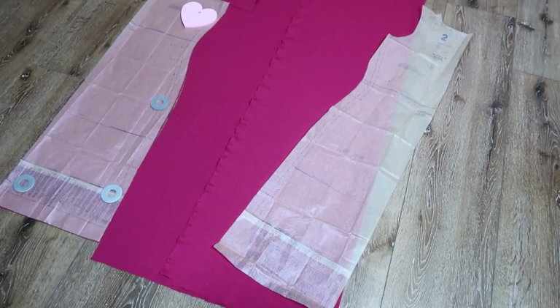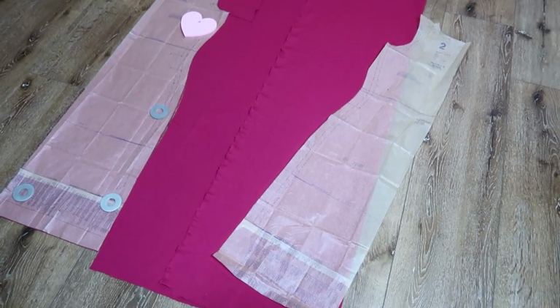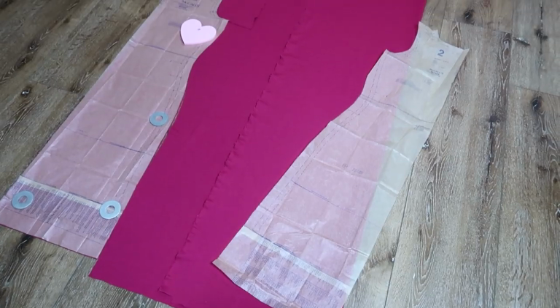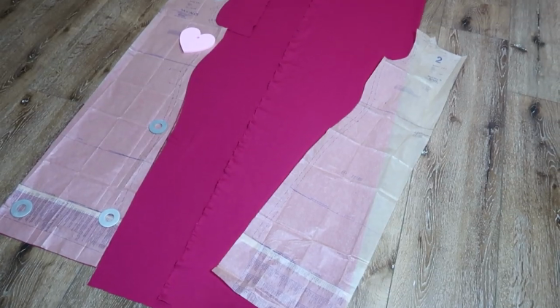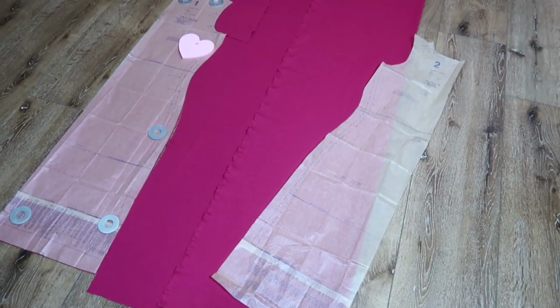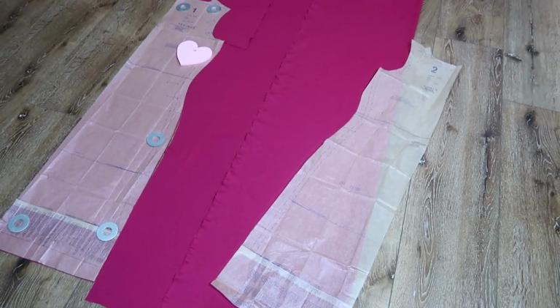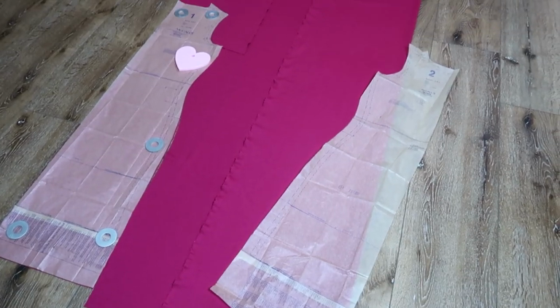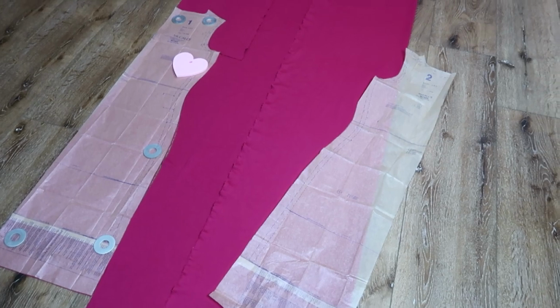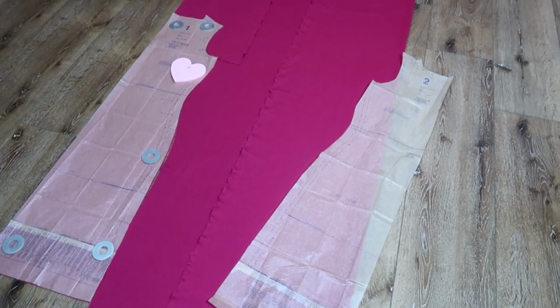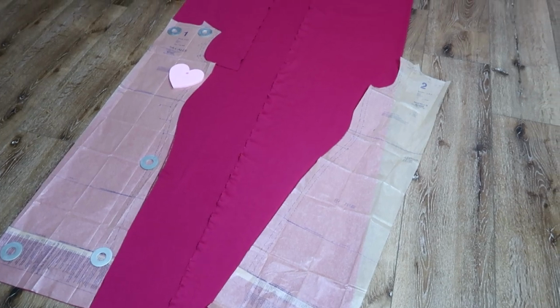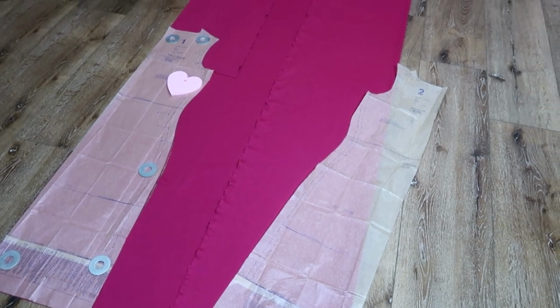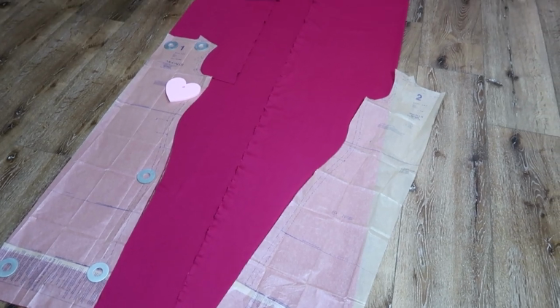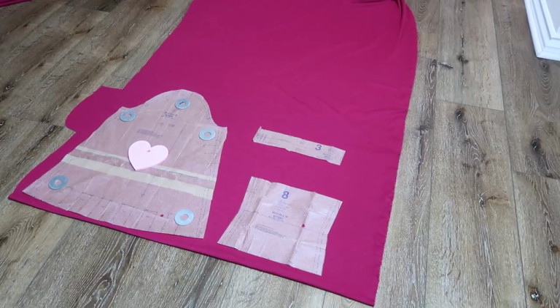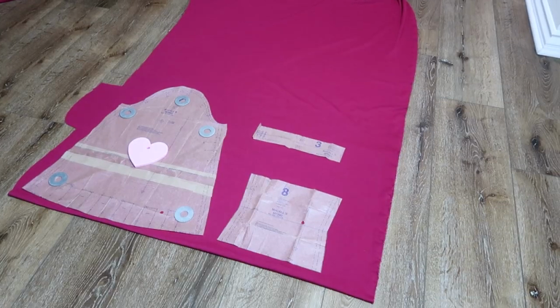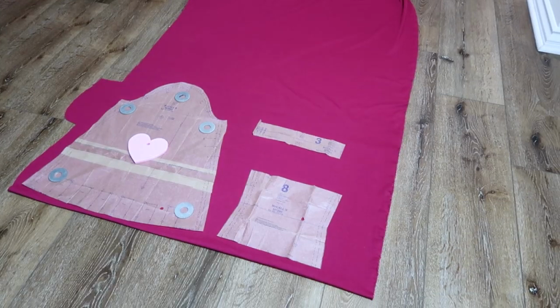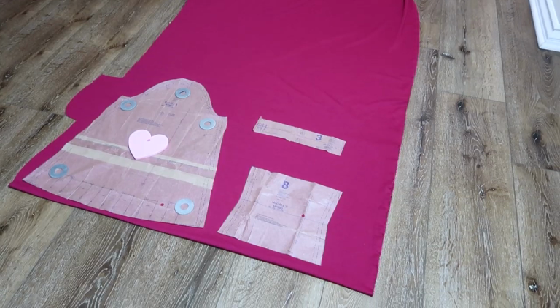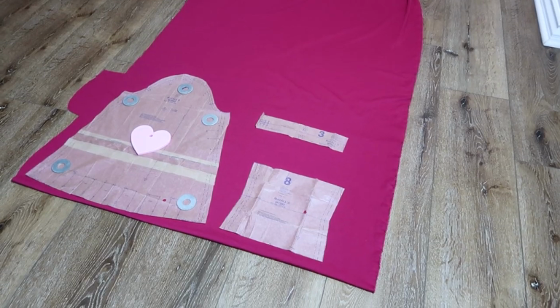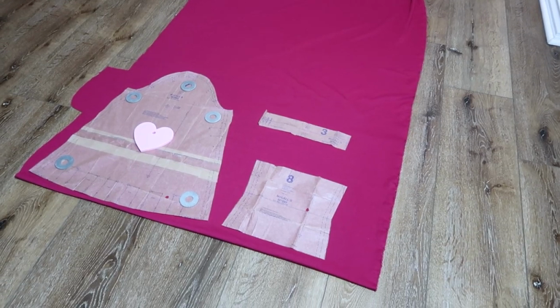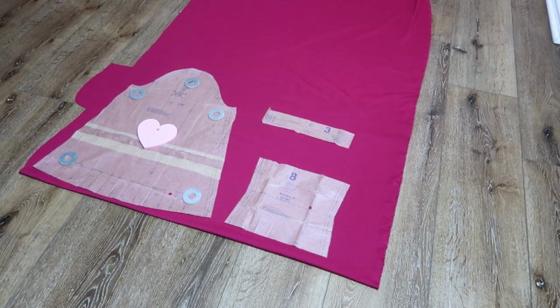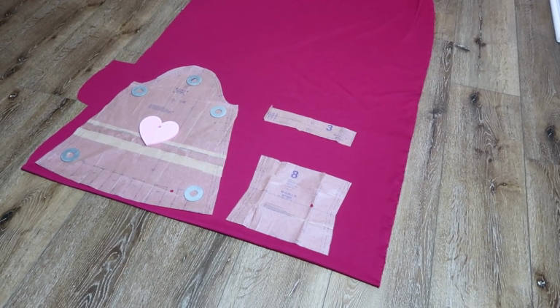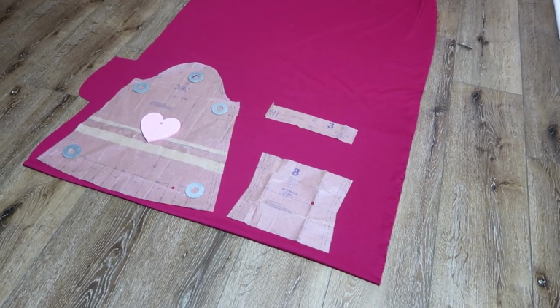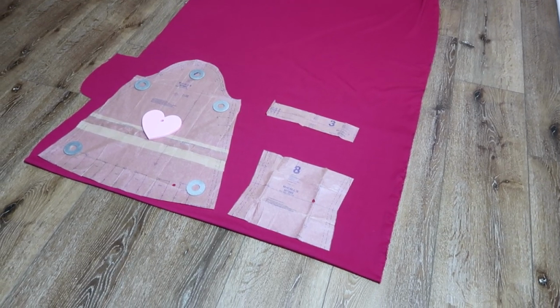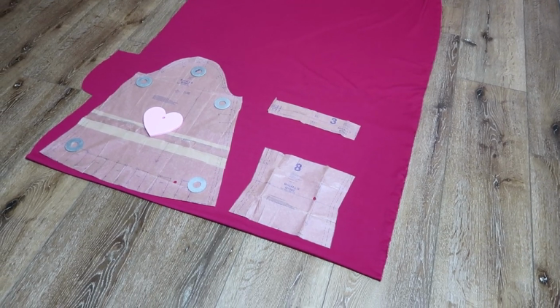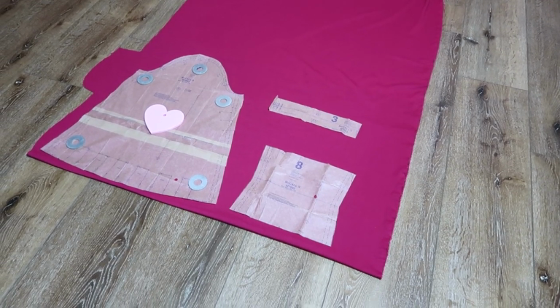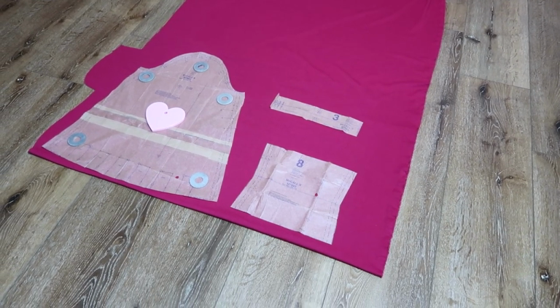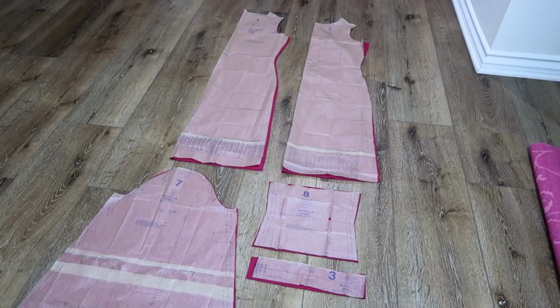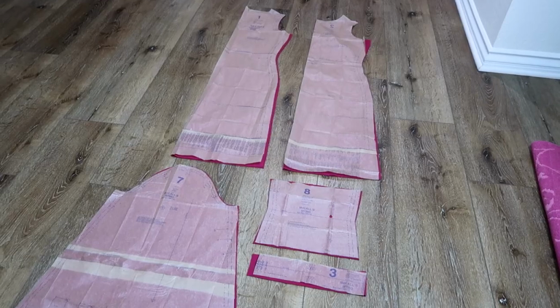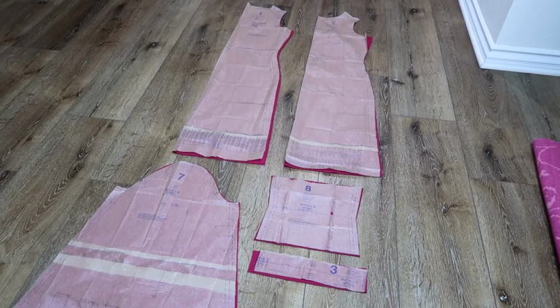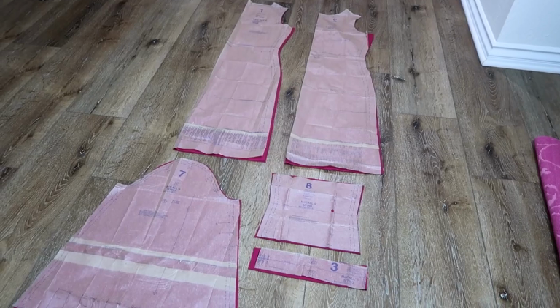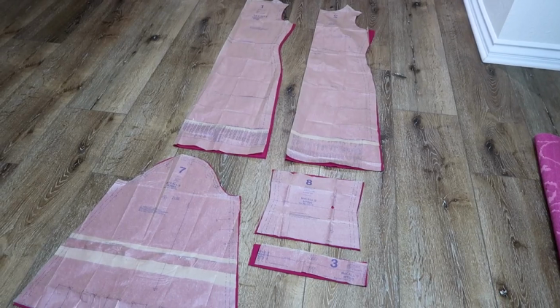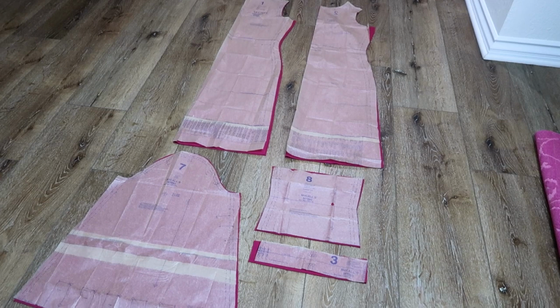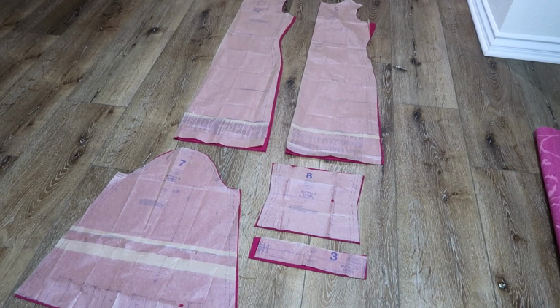Place the front and back on the fold, then cut out all of your pattern pieces and it will look like this.